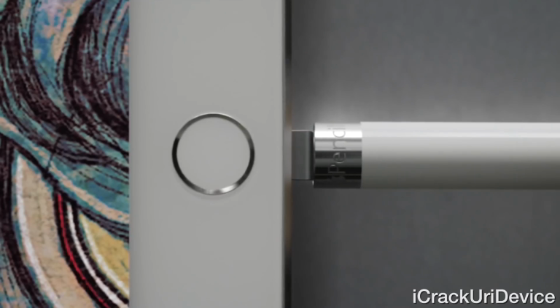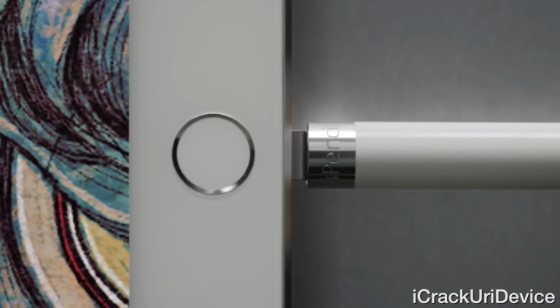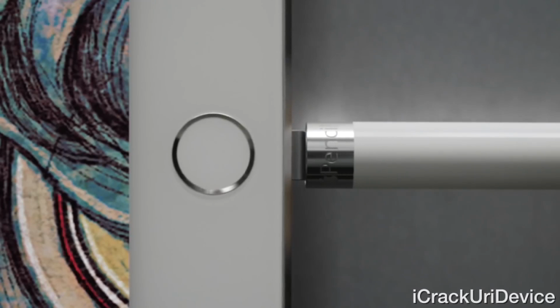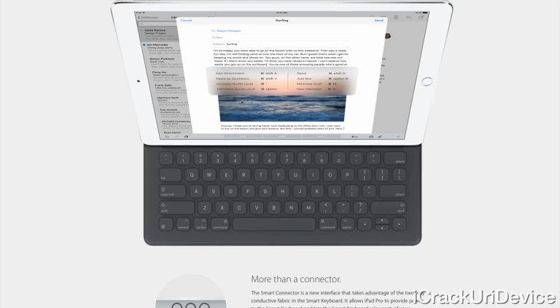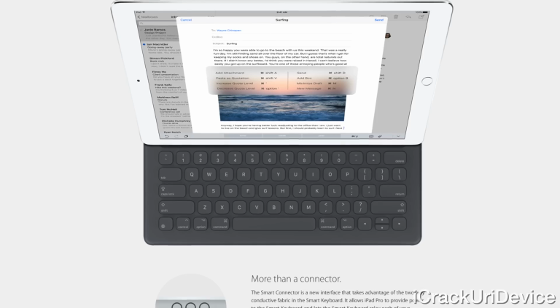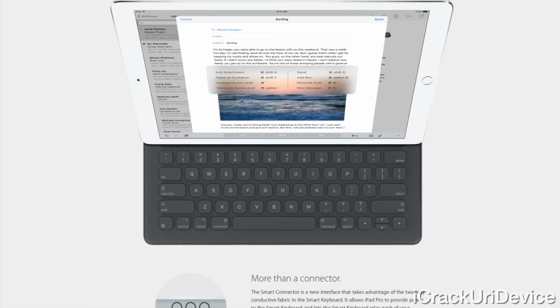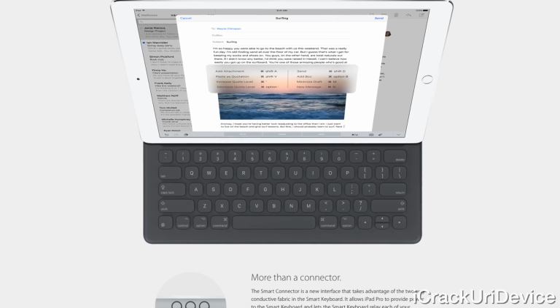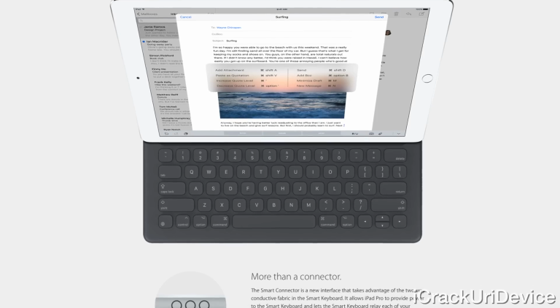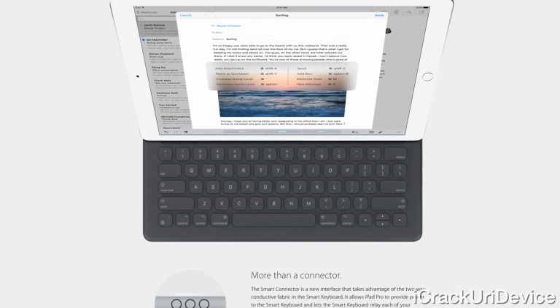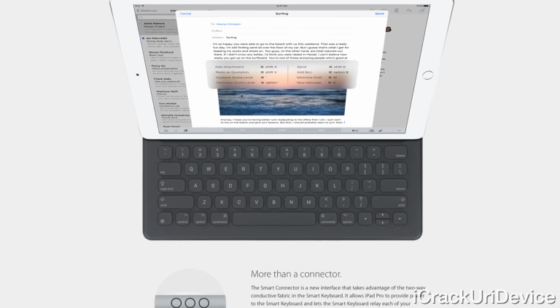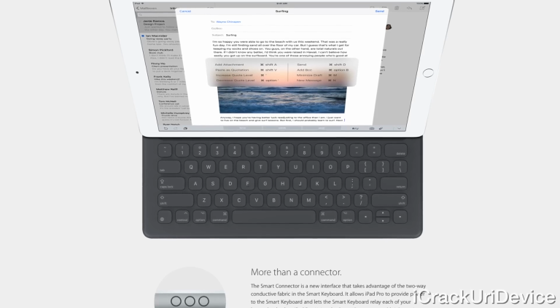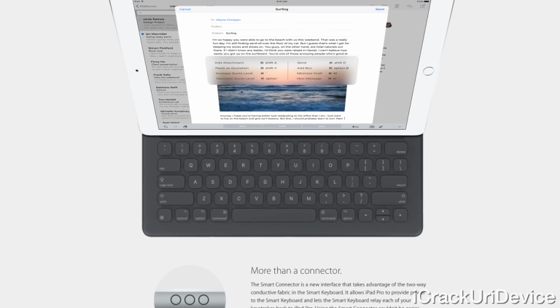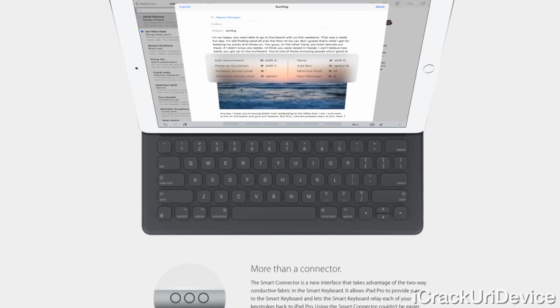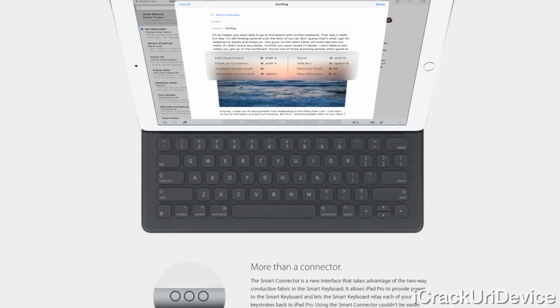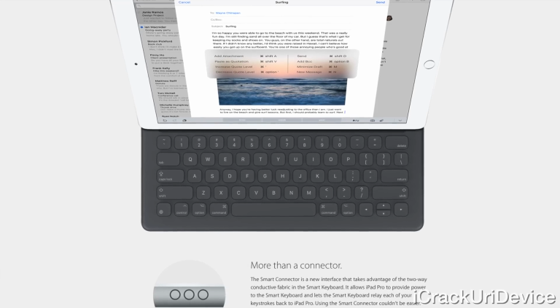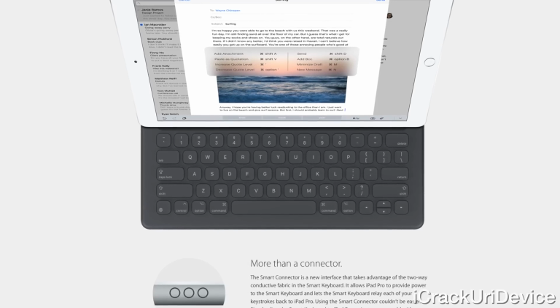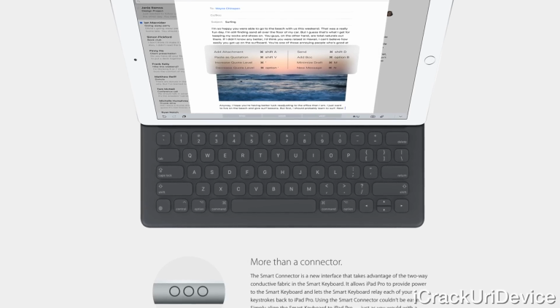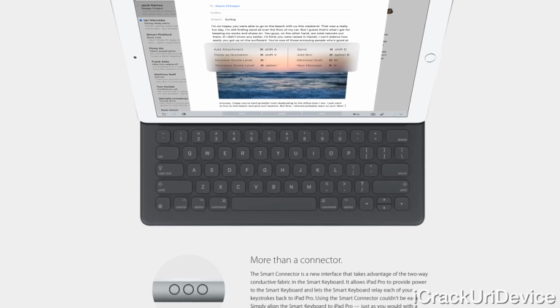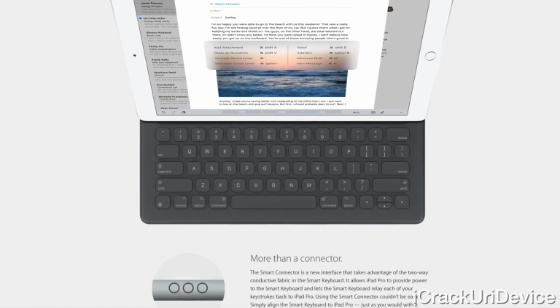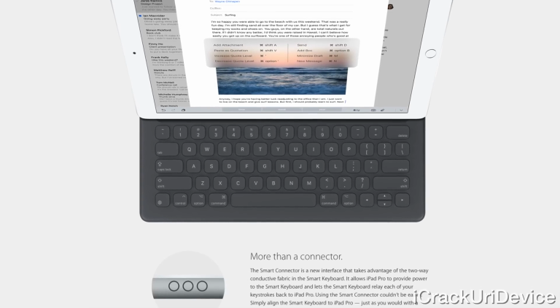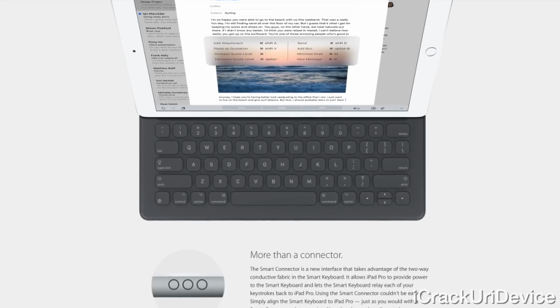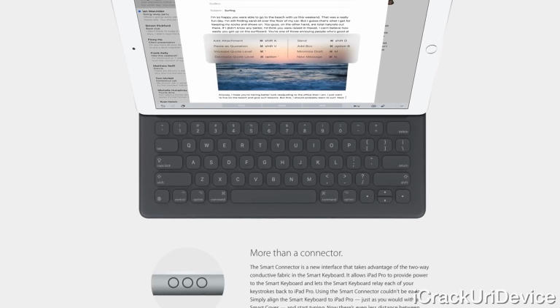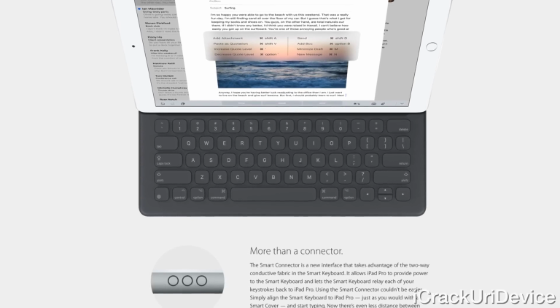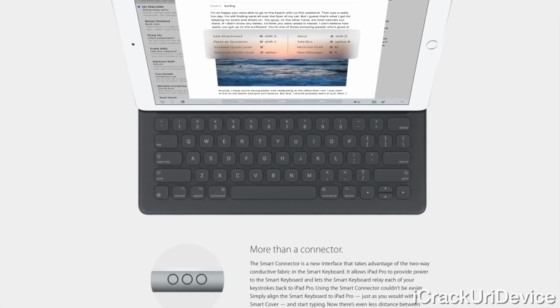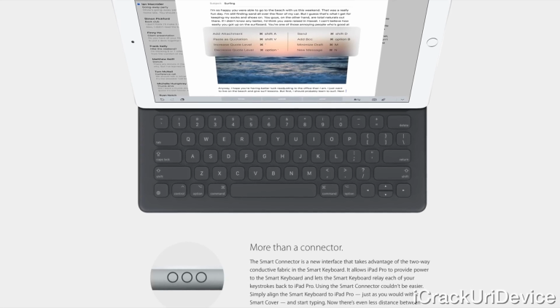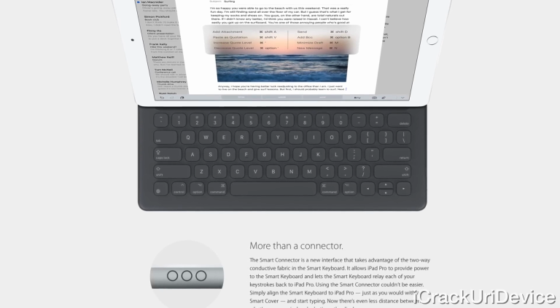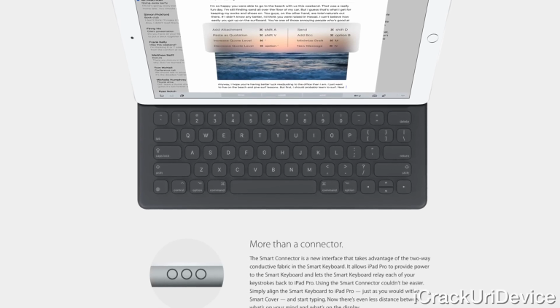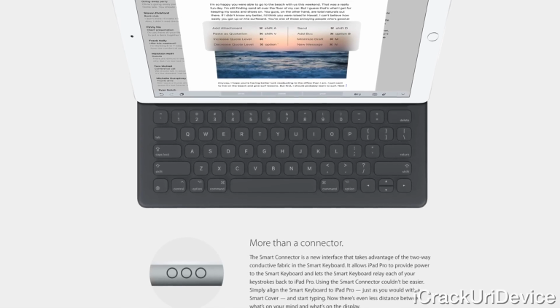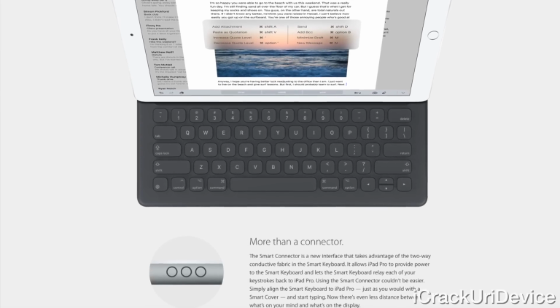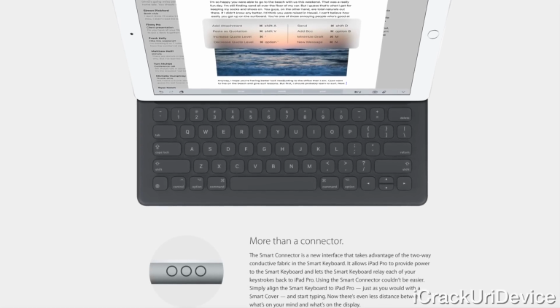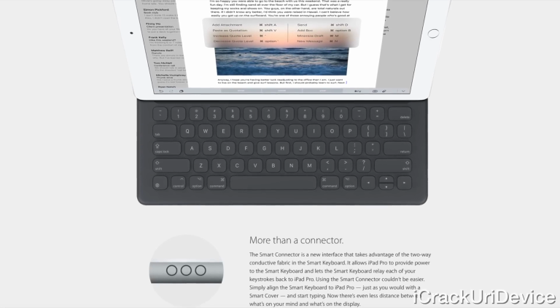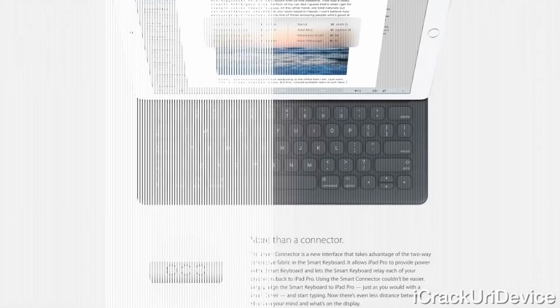The Smart Keyboard connects magnetically to the Pro, which sends power and data via the contacts. No Bluetooth connection required.